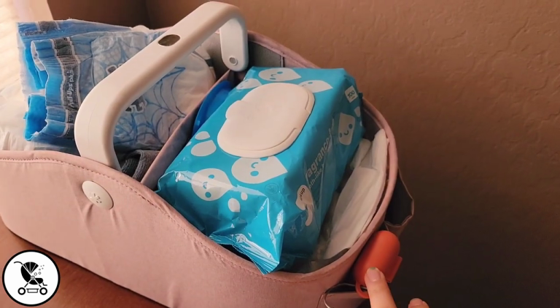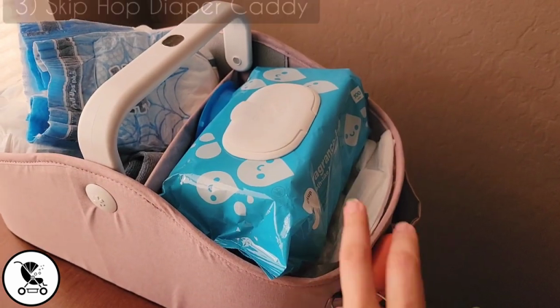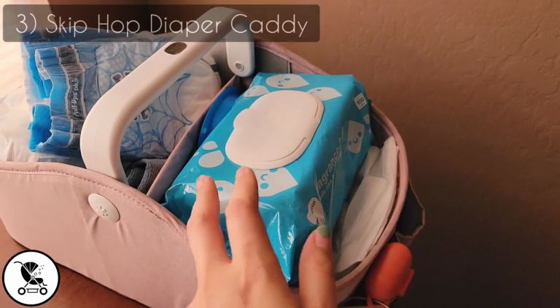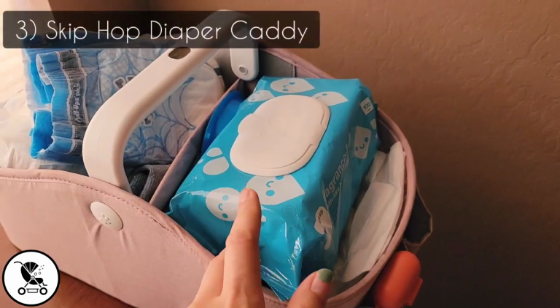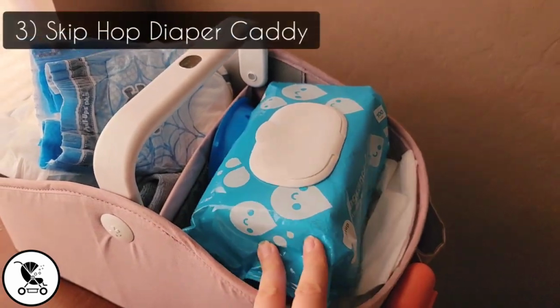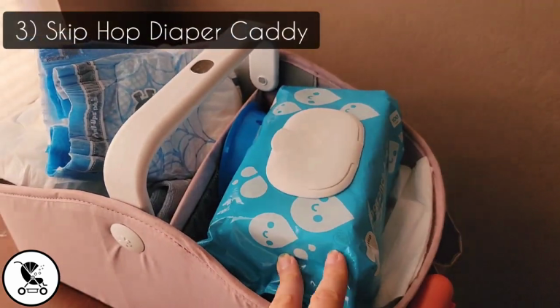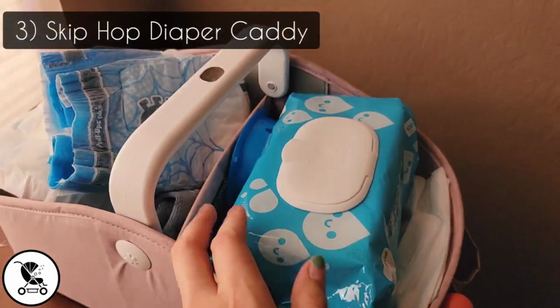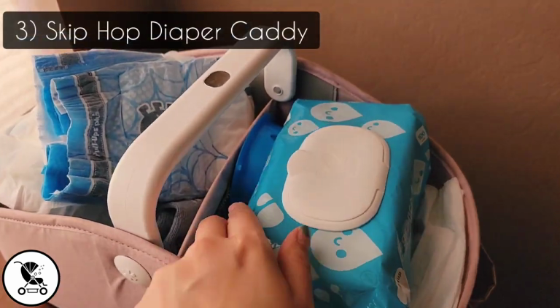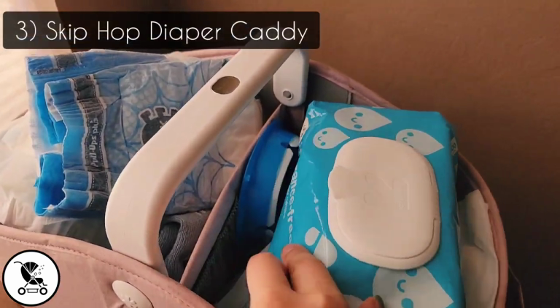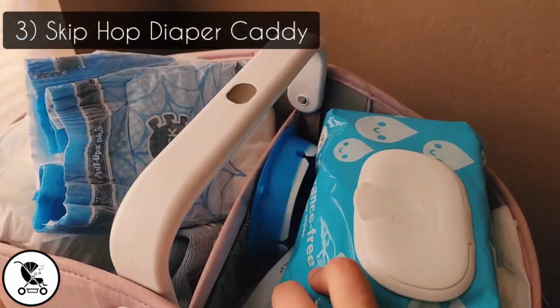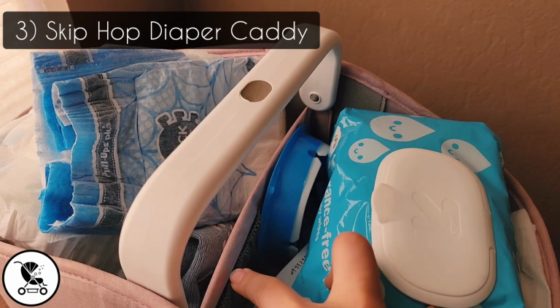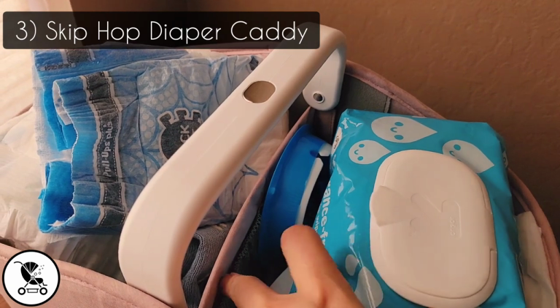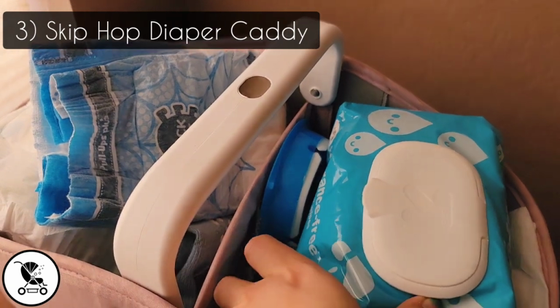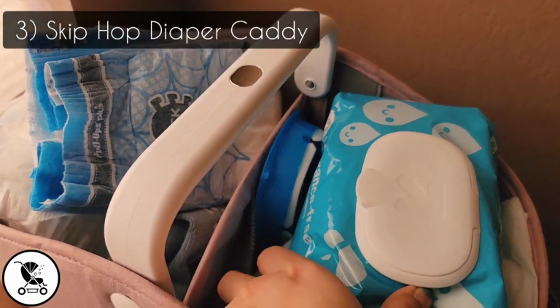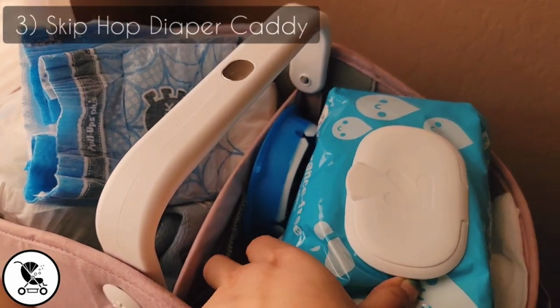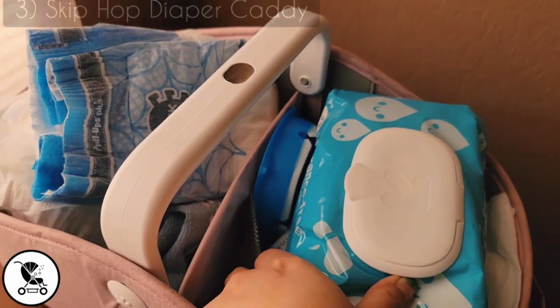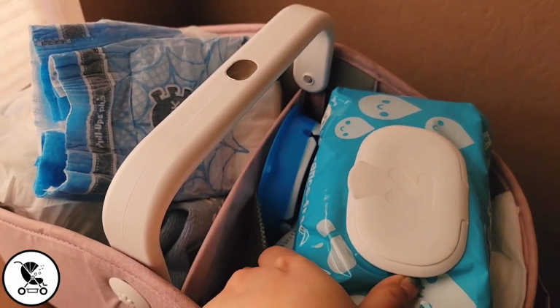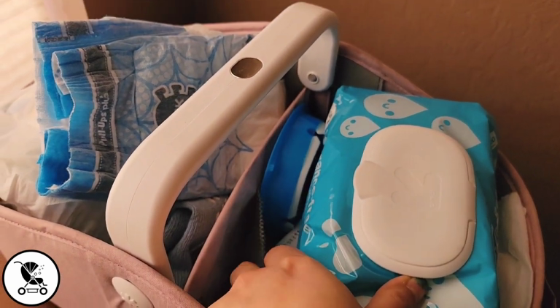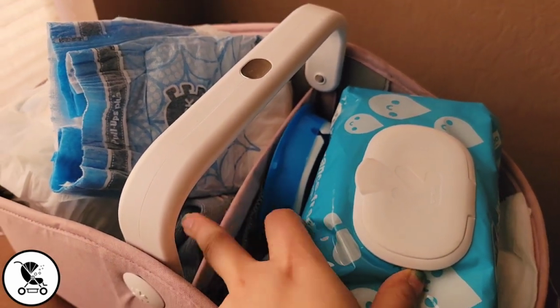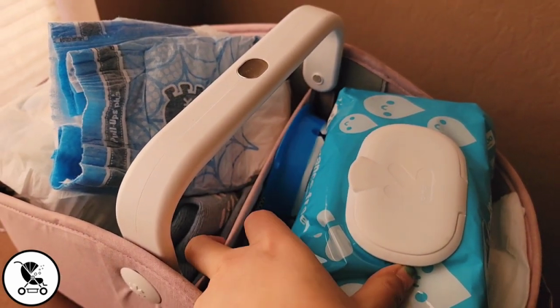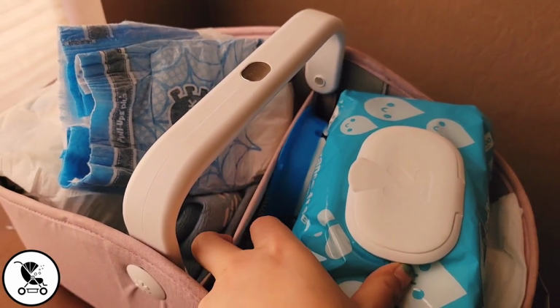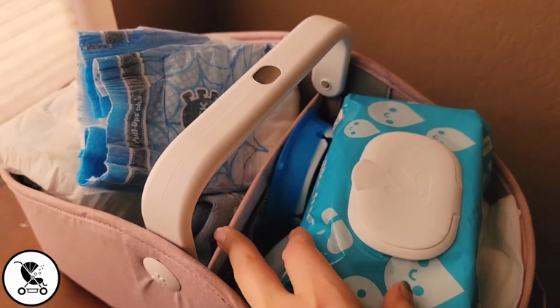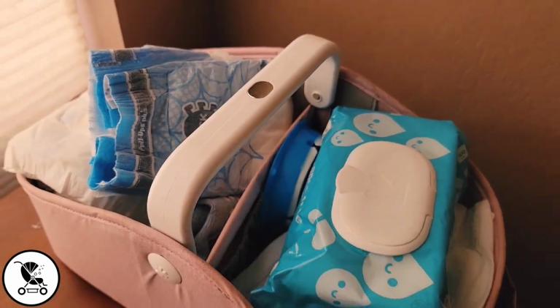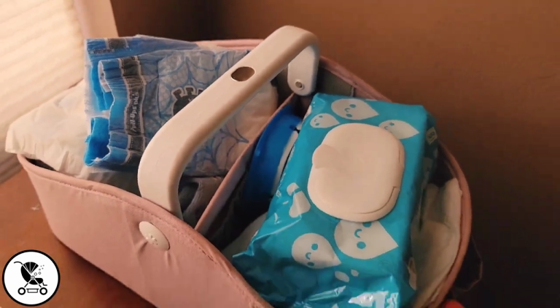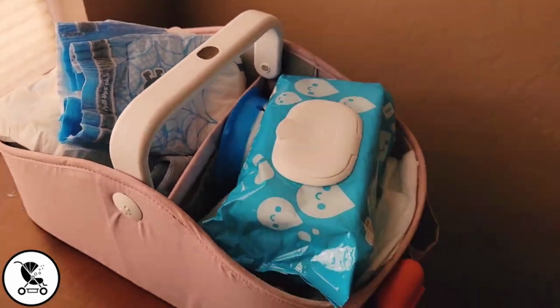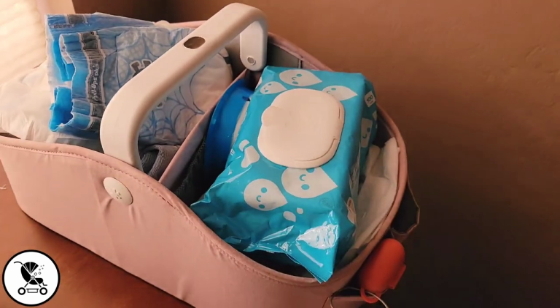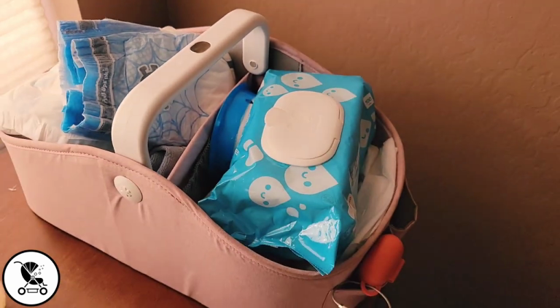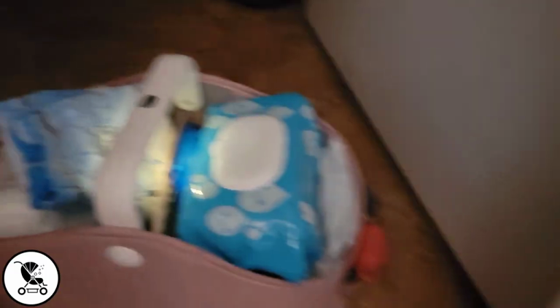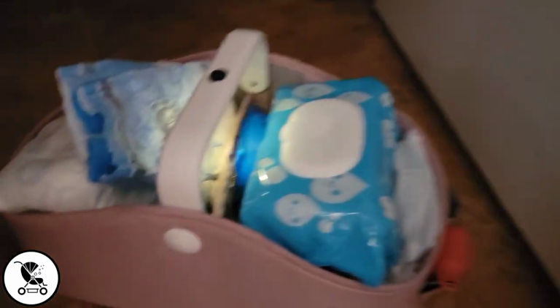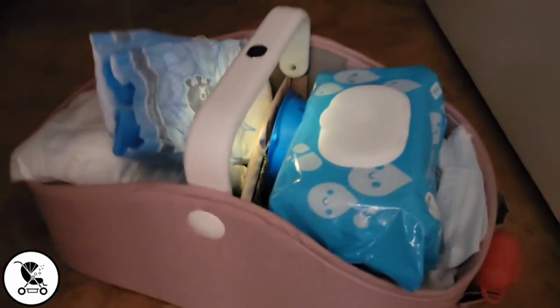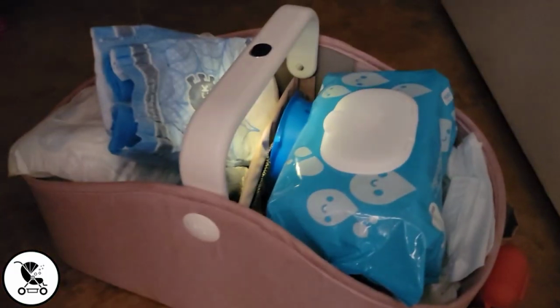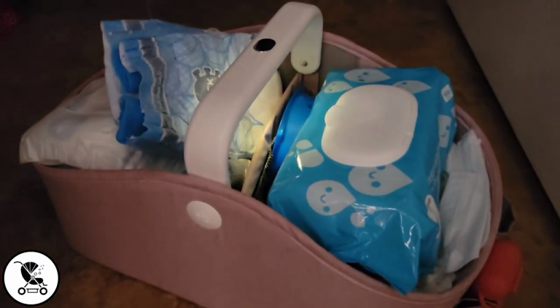Next is the Skip Hop Diaper Caddy. It has tons of pockets for organization, but the game changer is the light that's built into the handlebar for nighttime diaper changes.